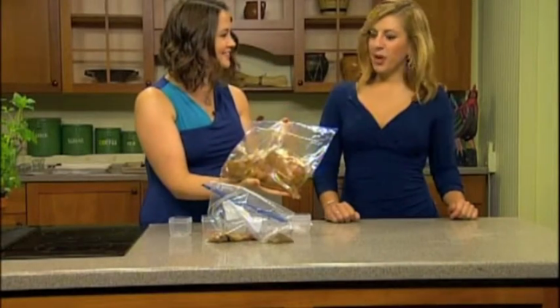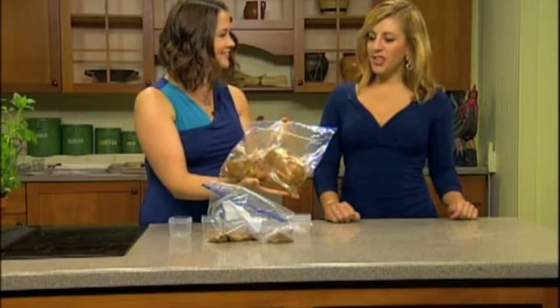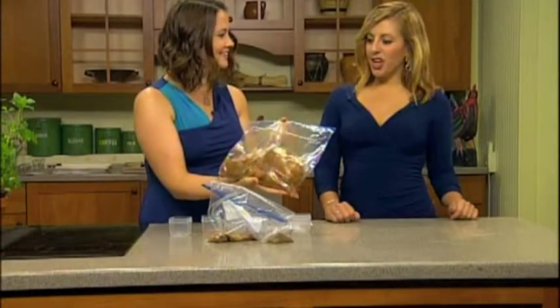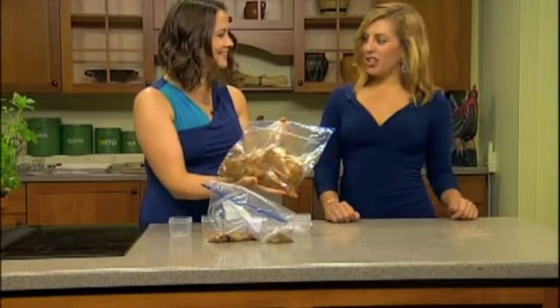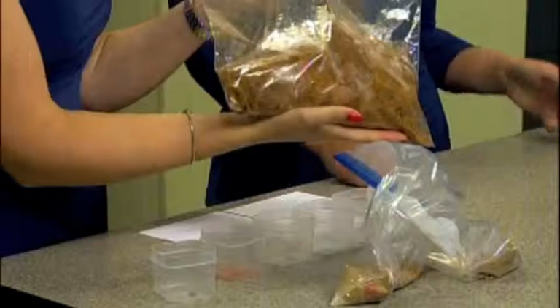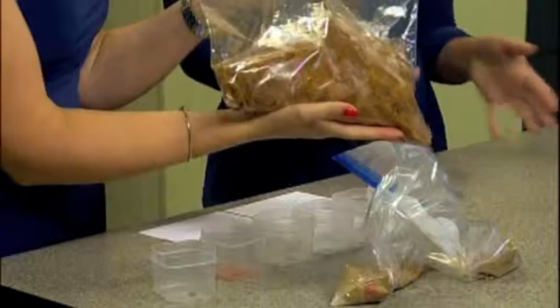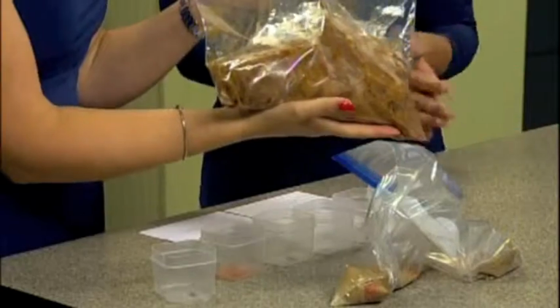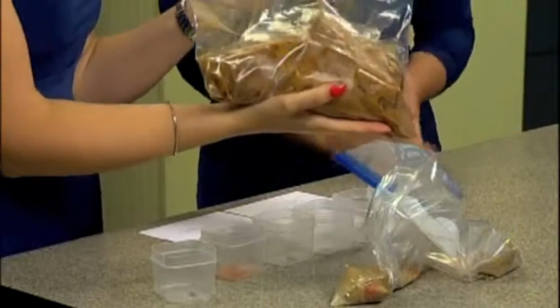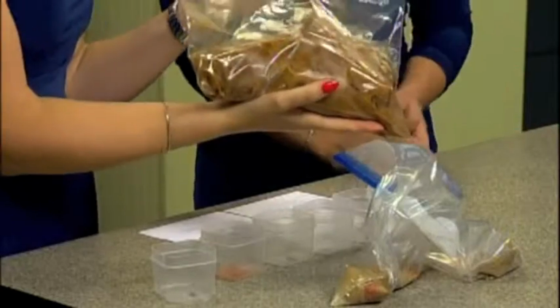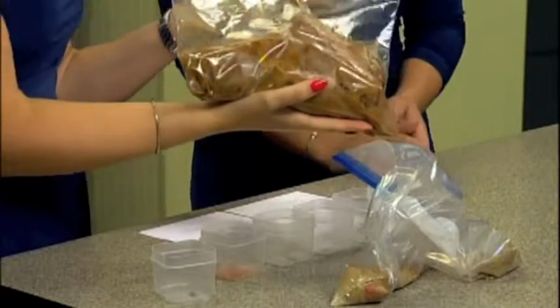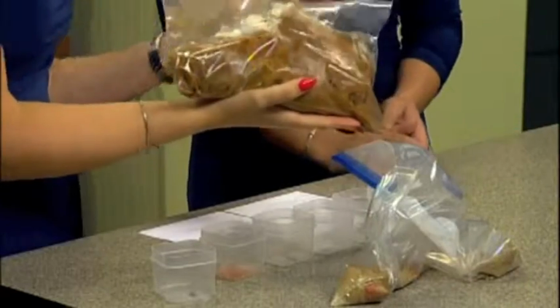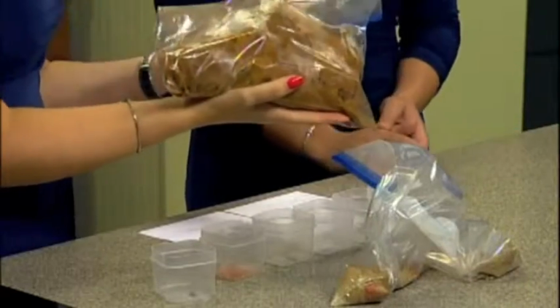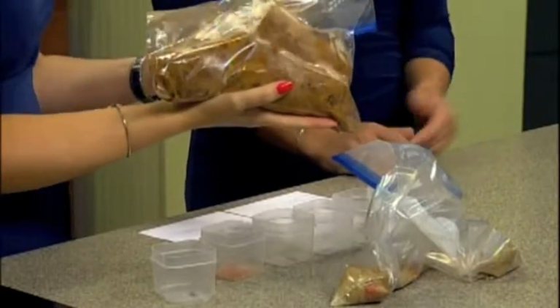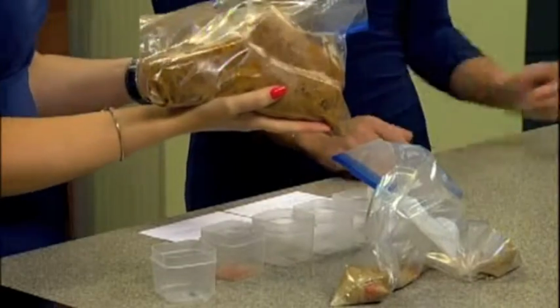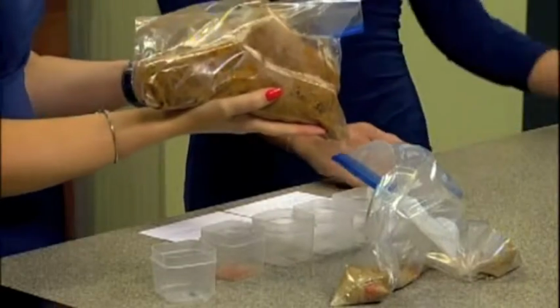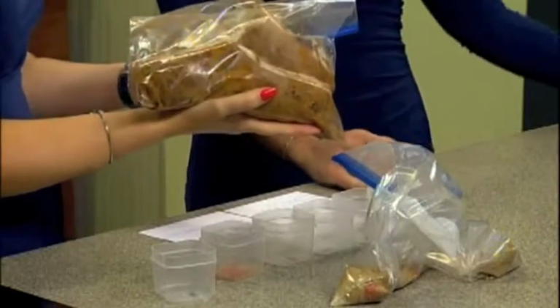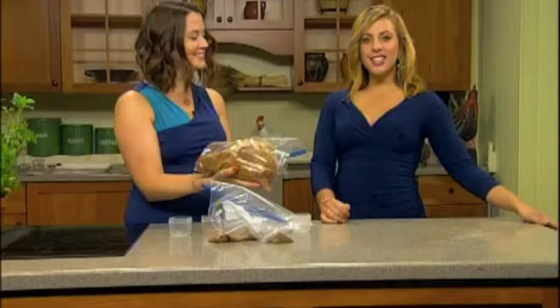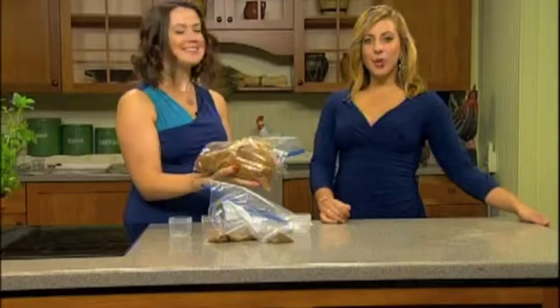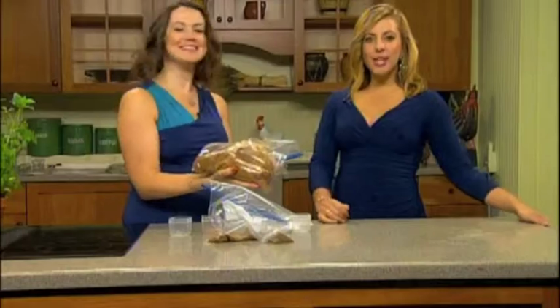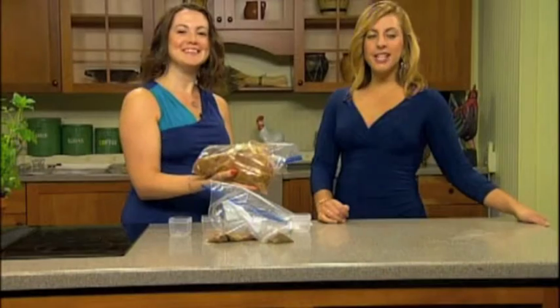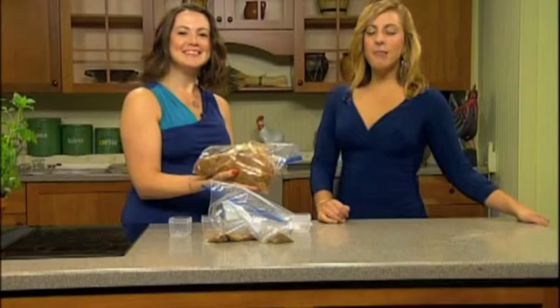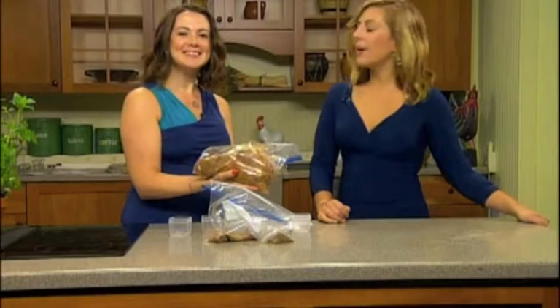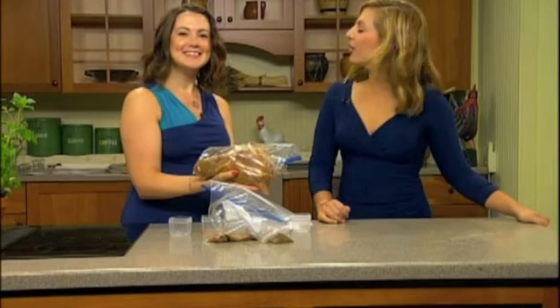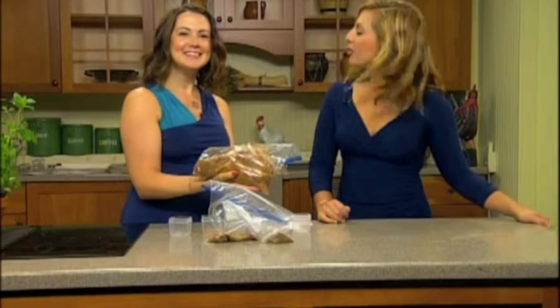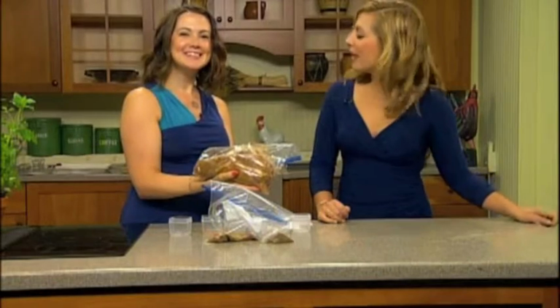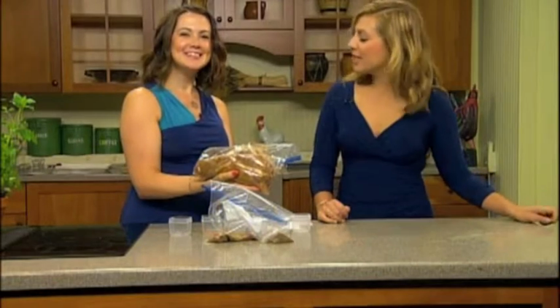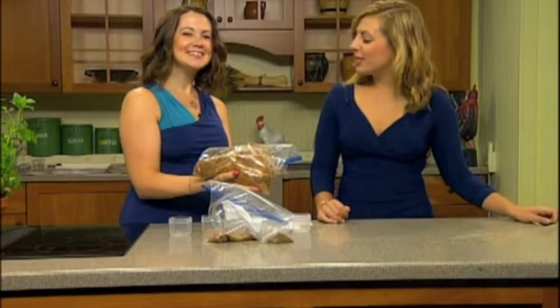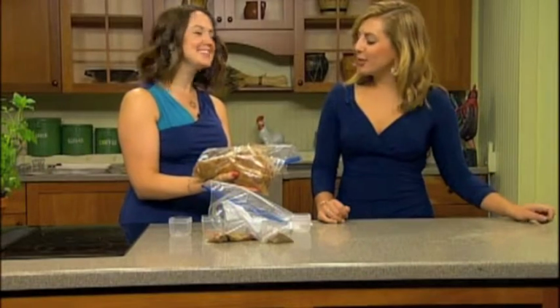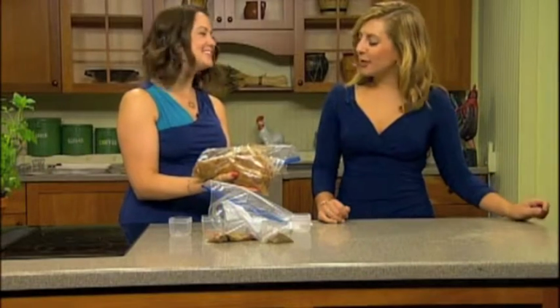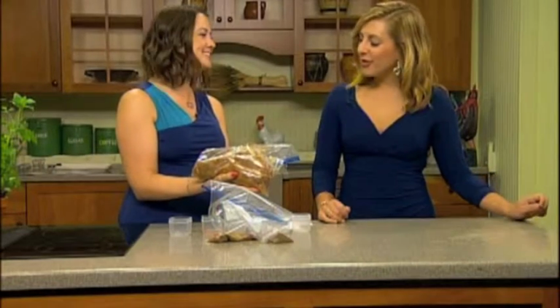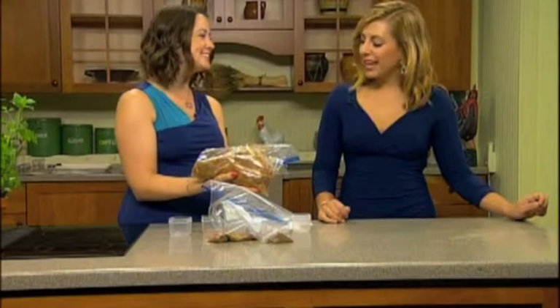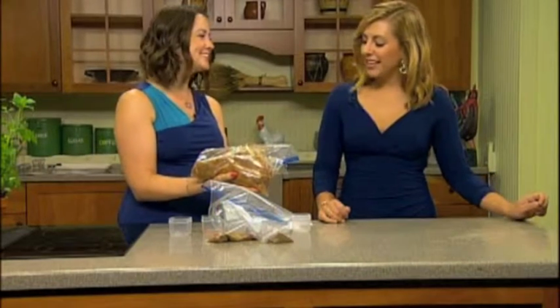Smells good, too. Thank you. That's our quick tip. I'm Allie Wershawski, News 12 Connecticut.